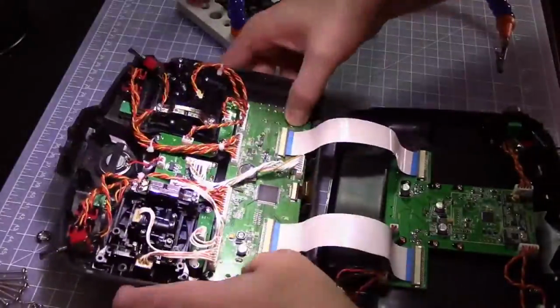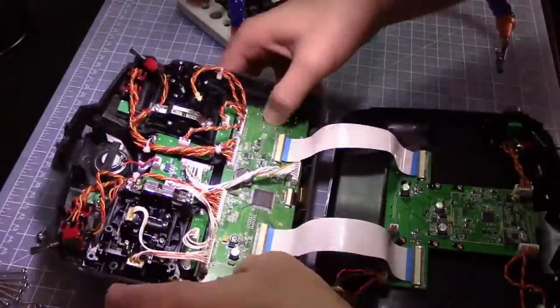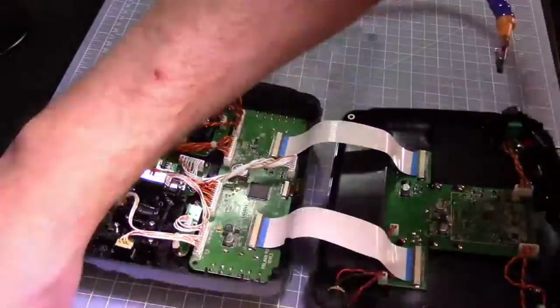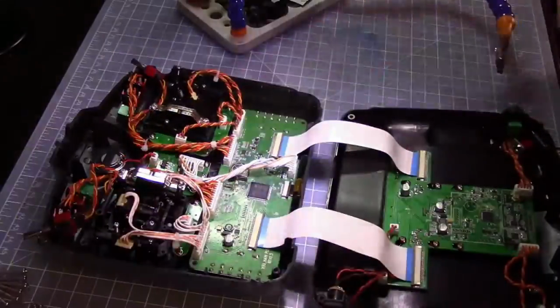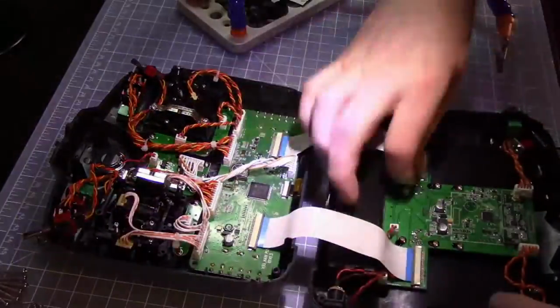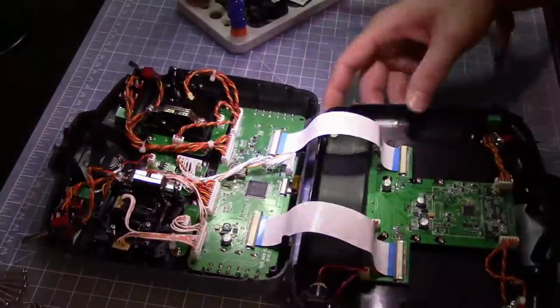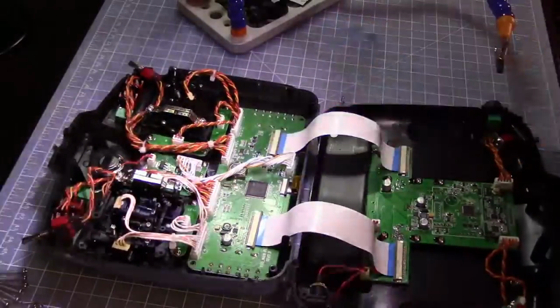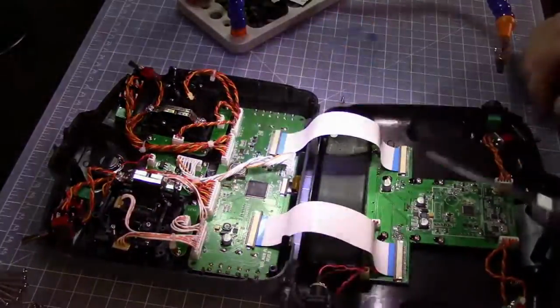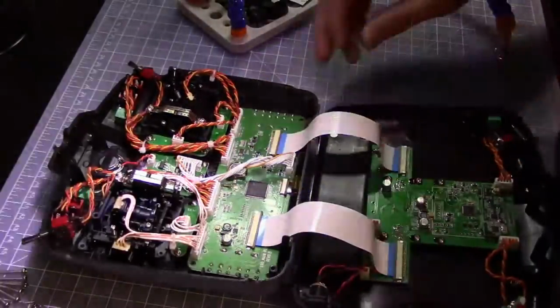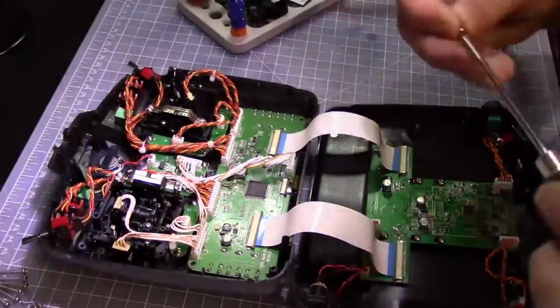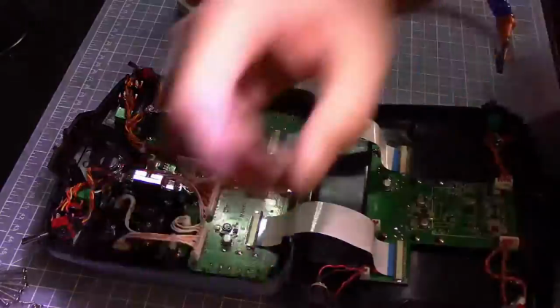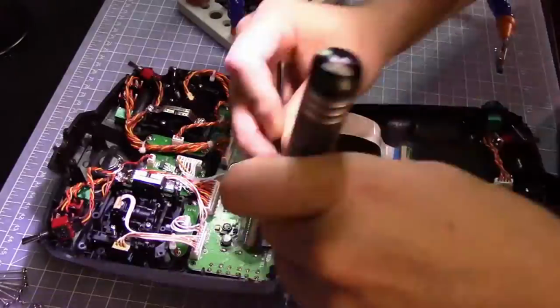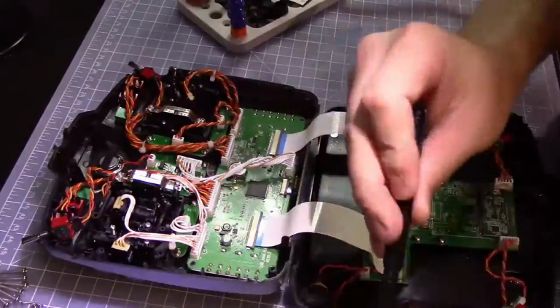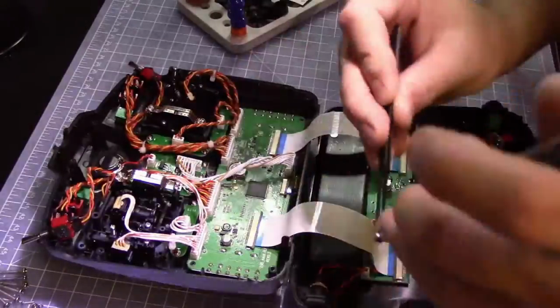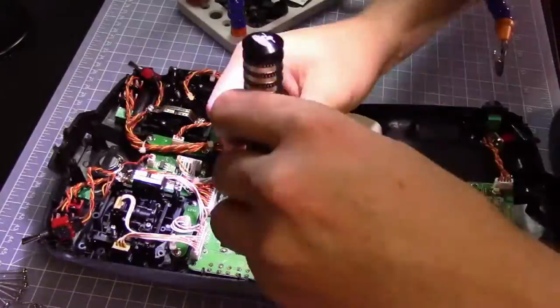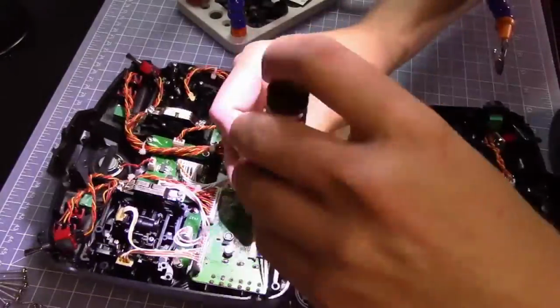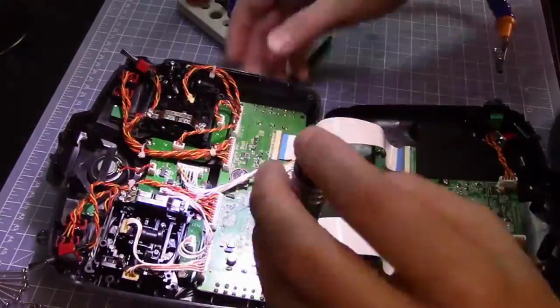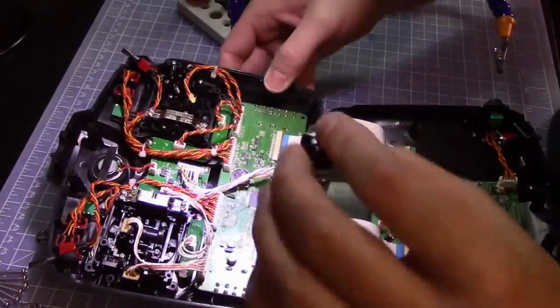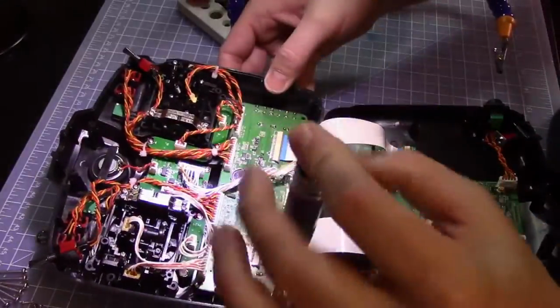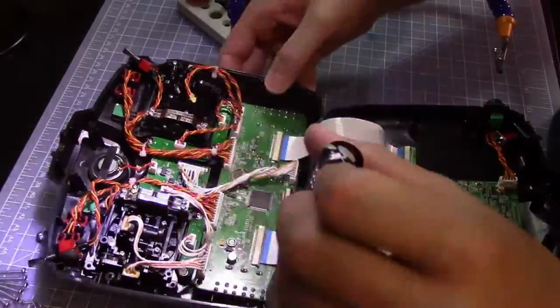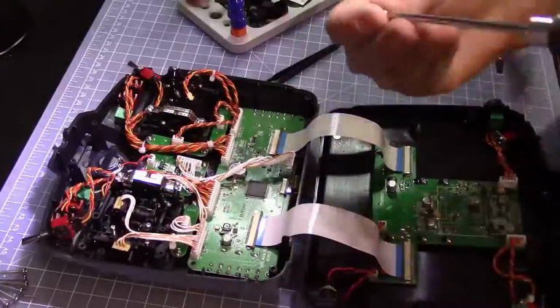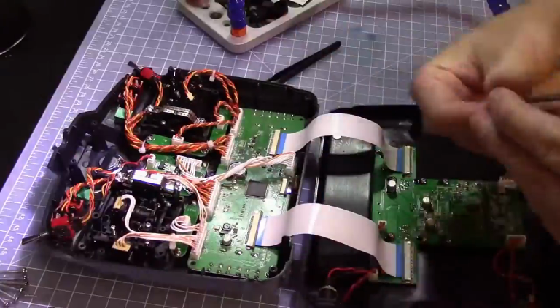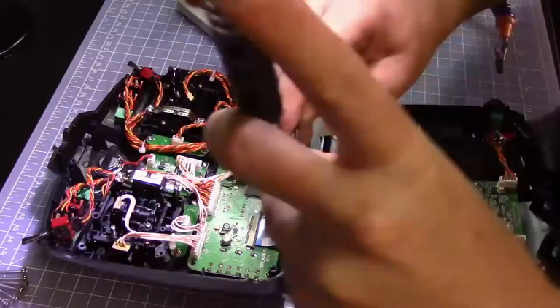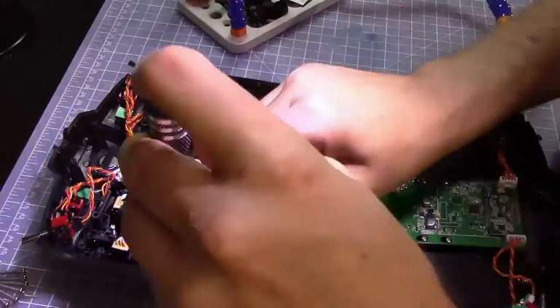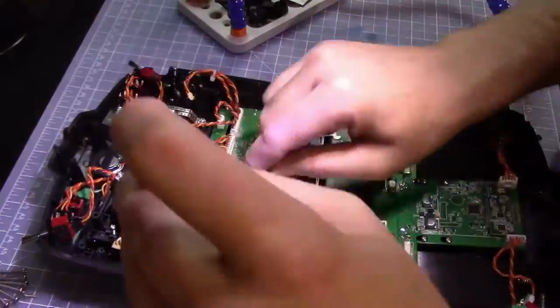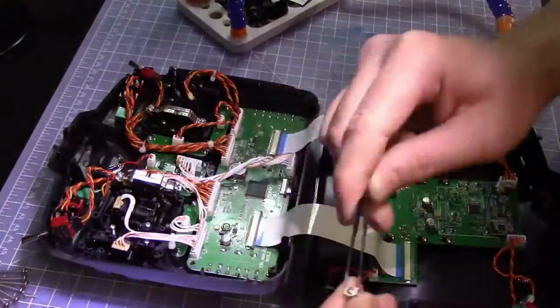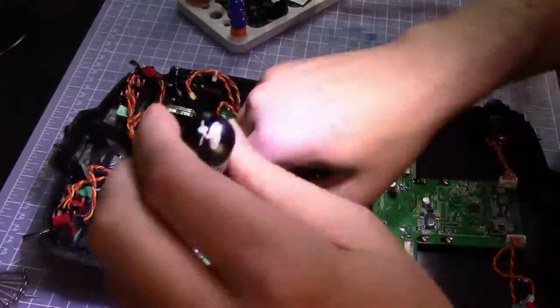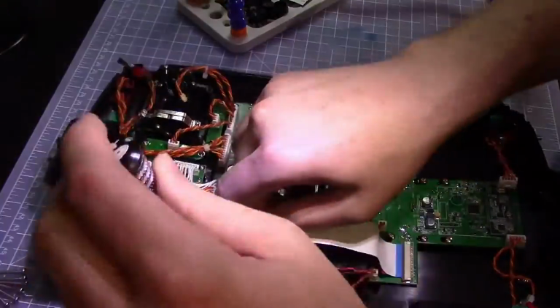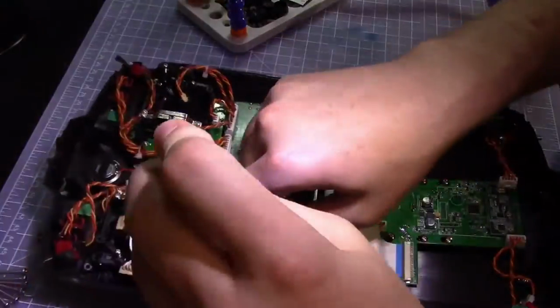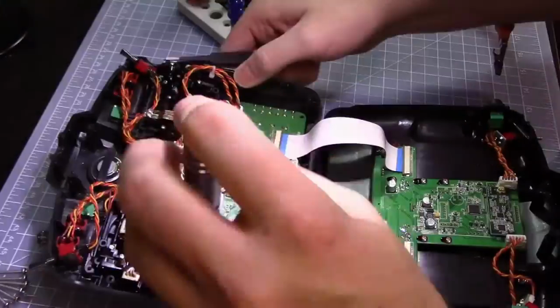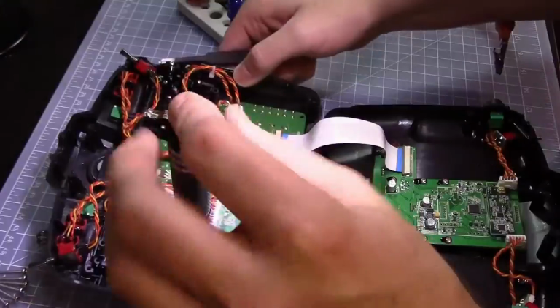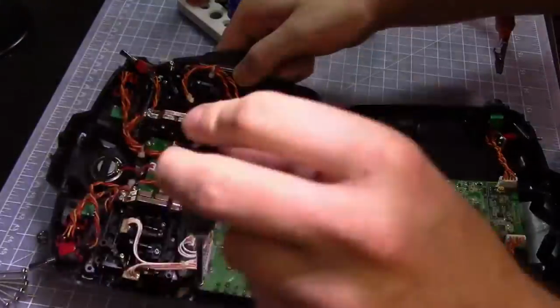Now just reassemble — do everything you did in reverse.